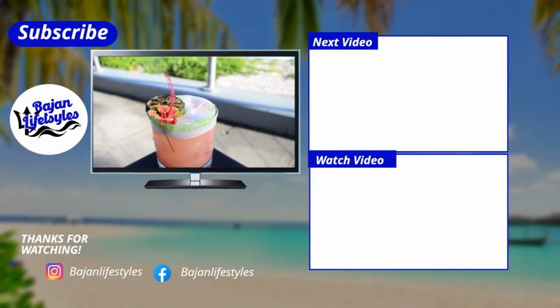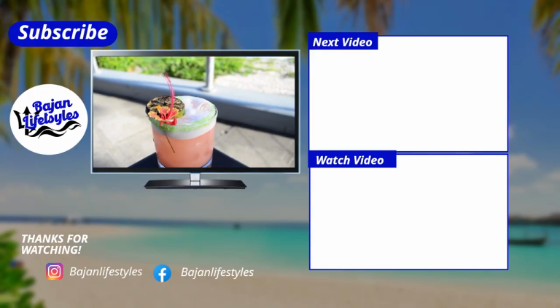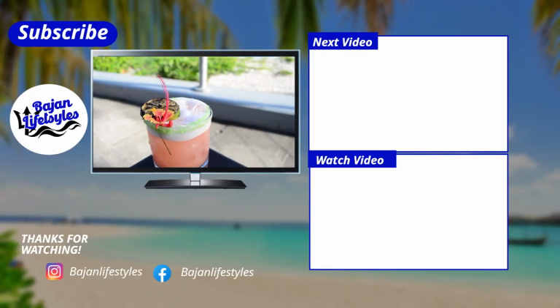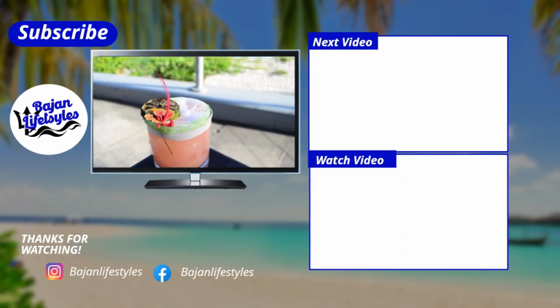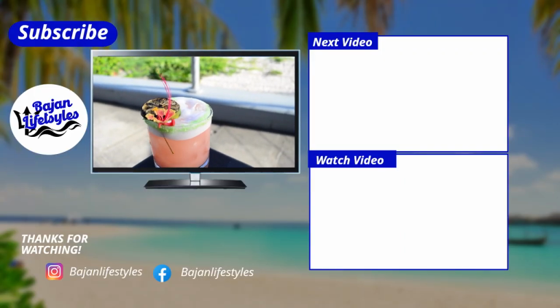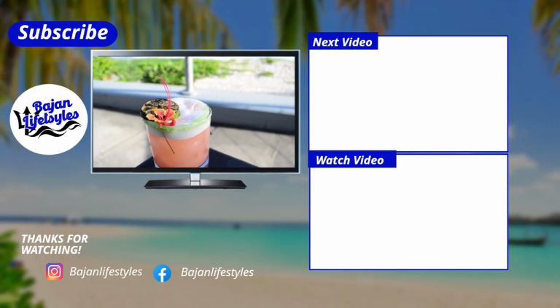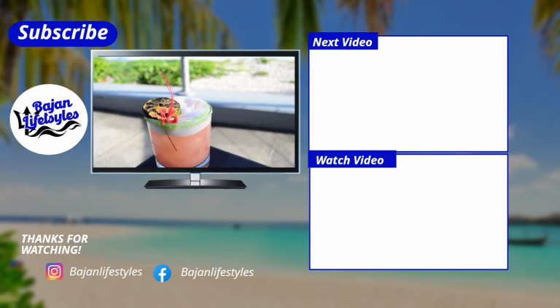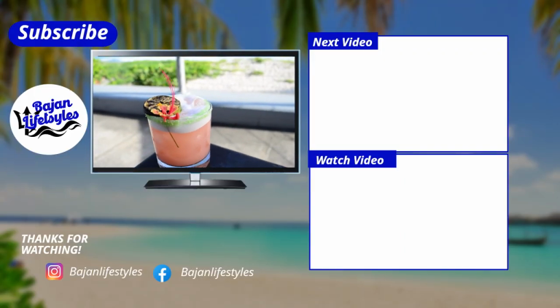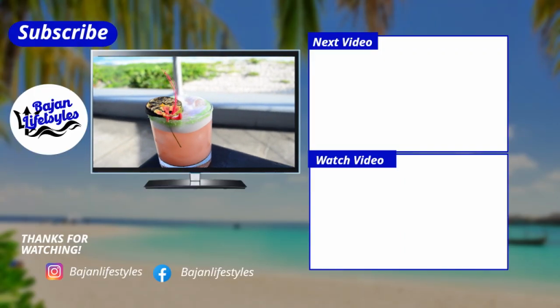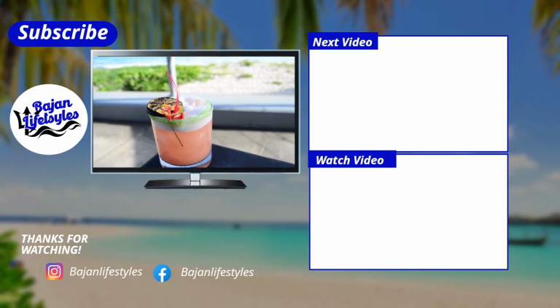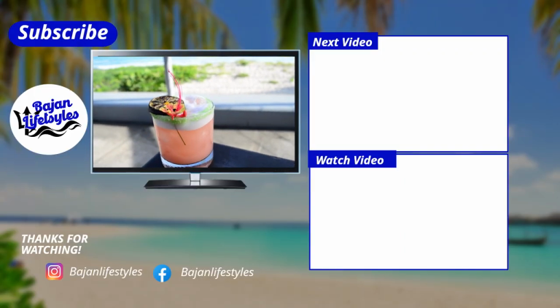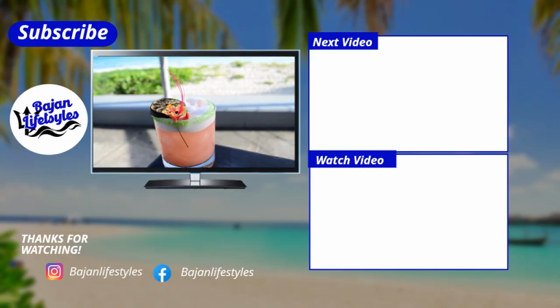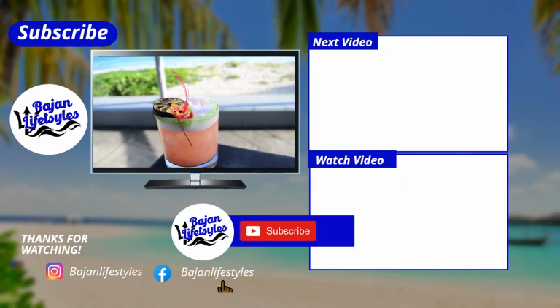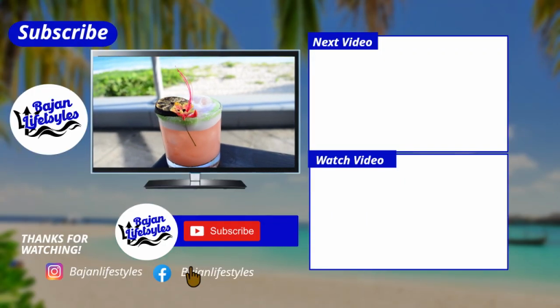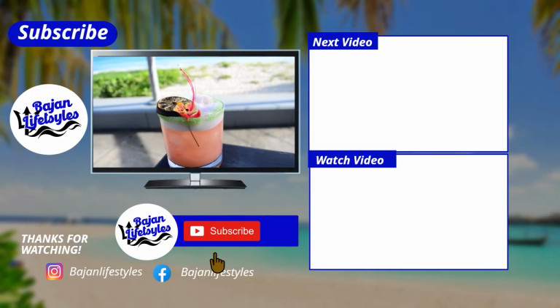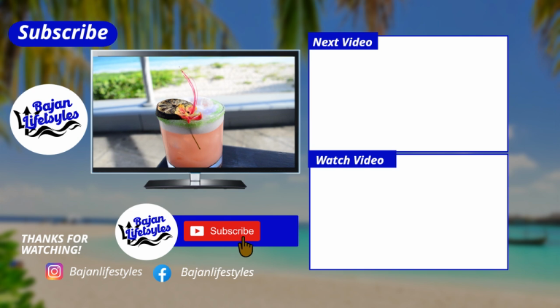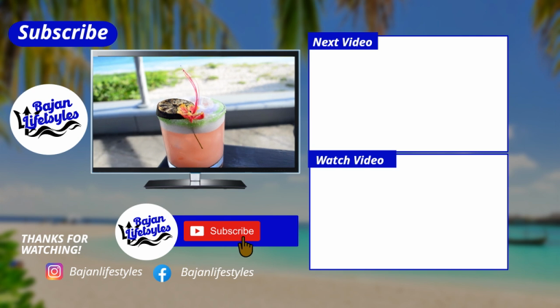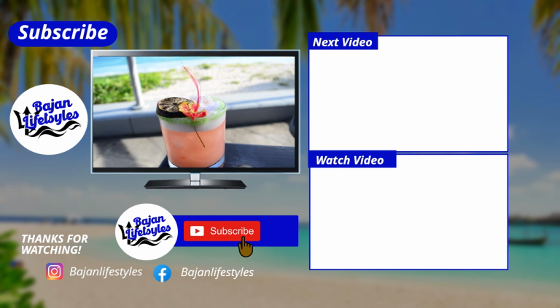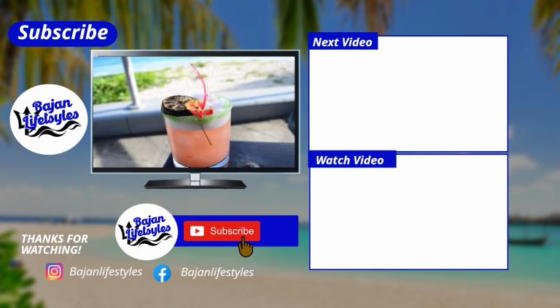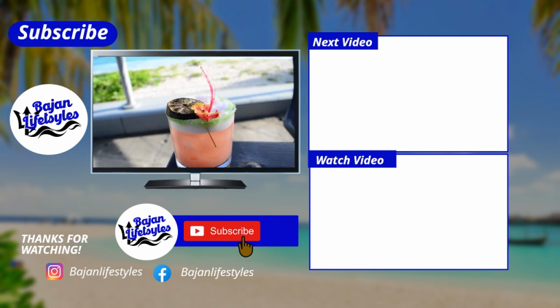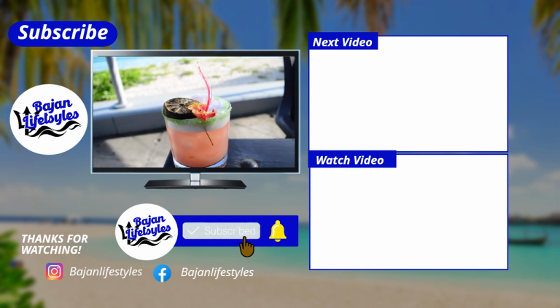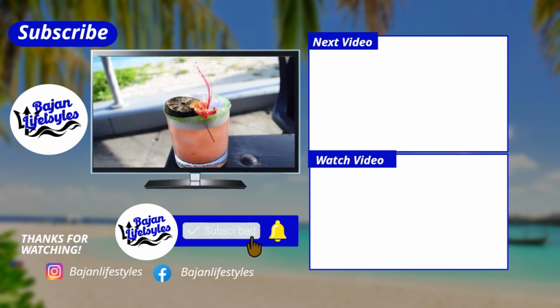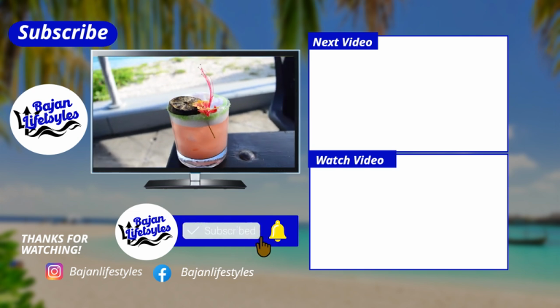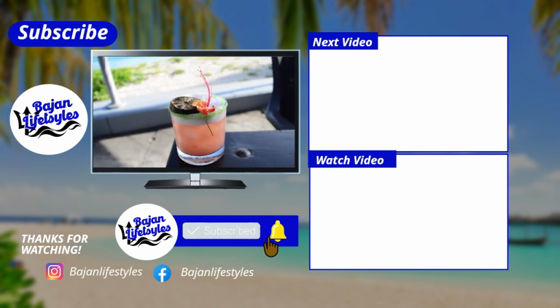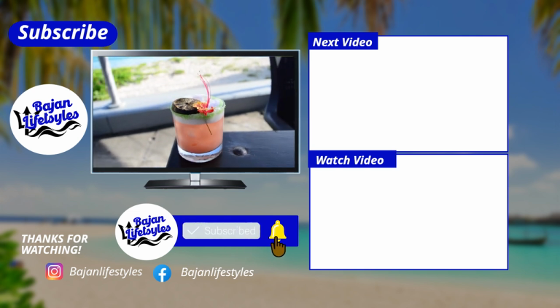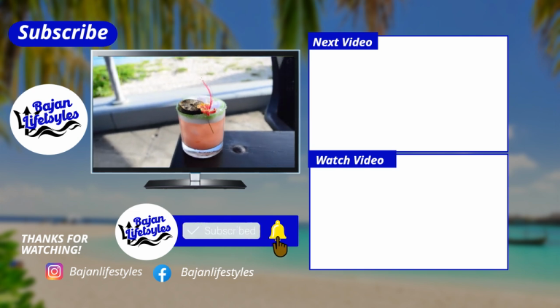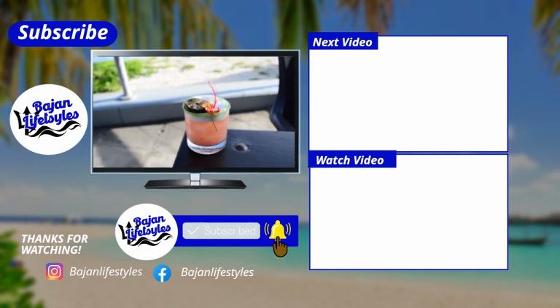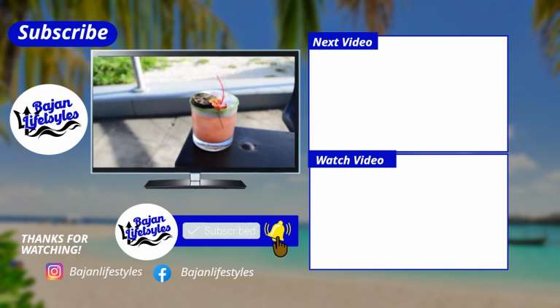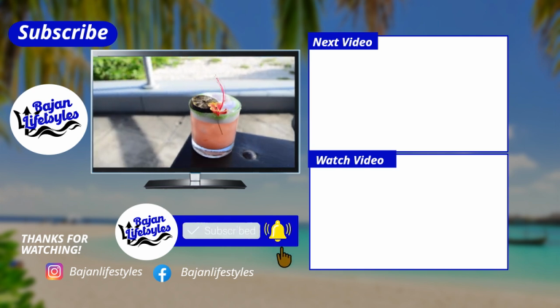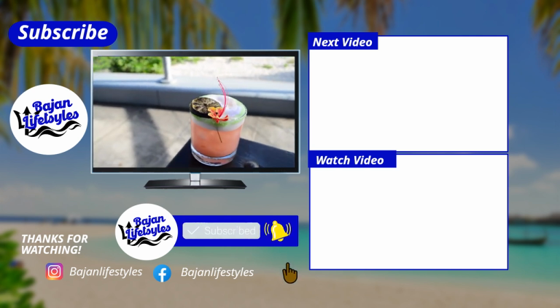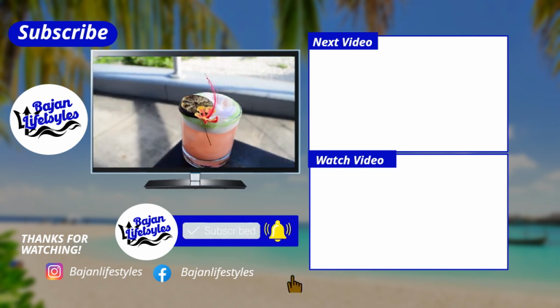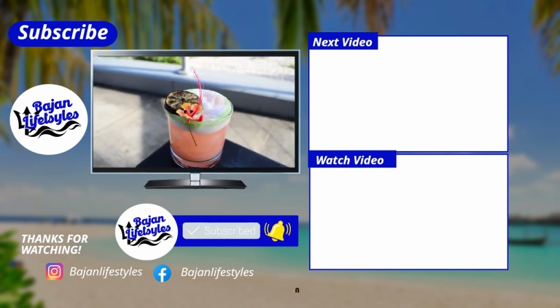We hope you liked this video. Don't forget to like and subscribe for more Beja content.